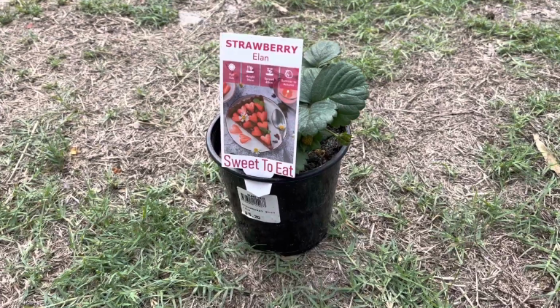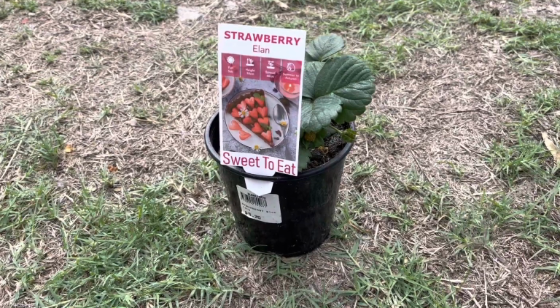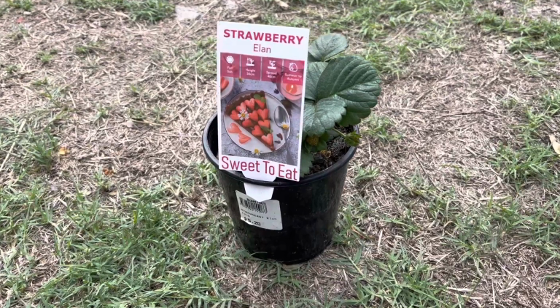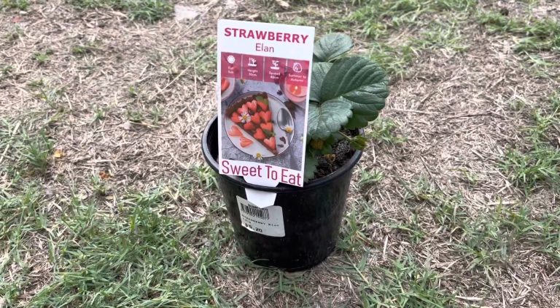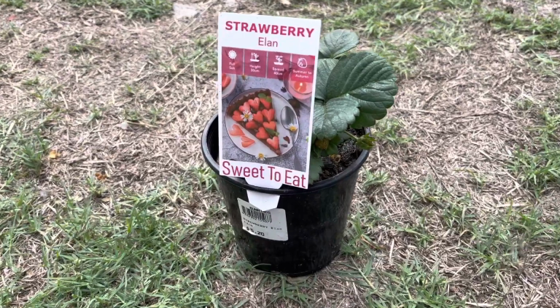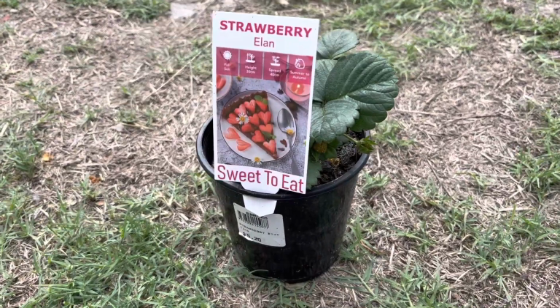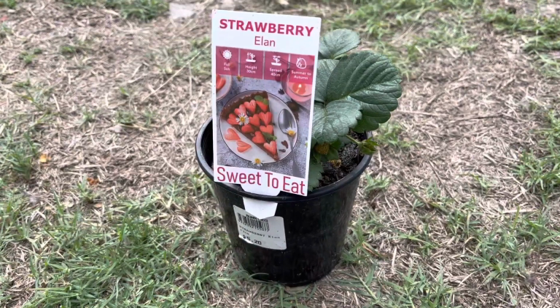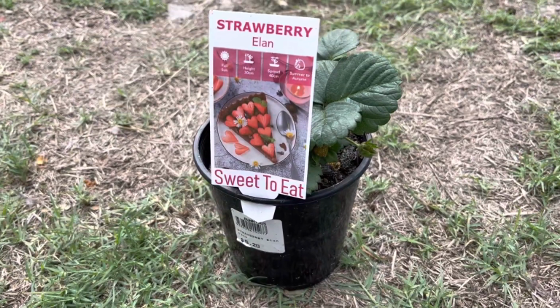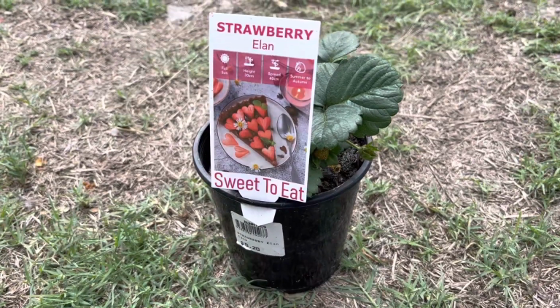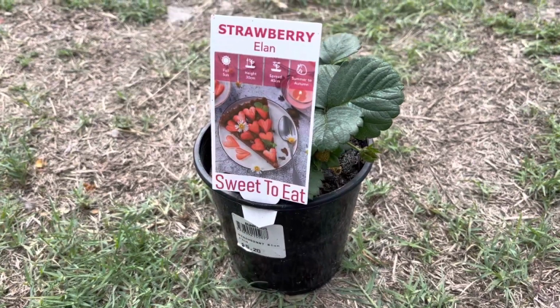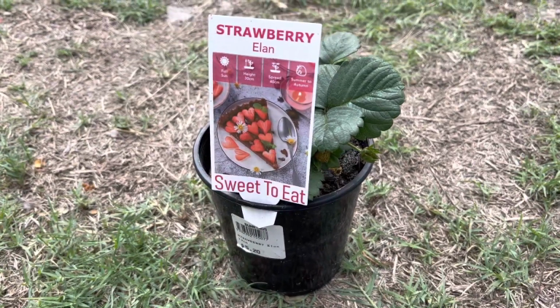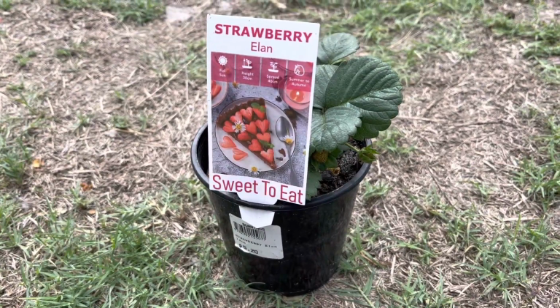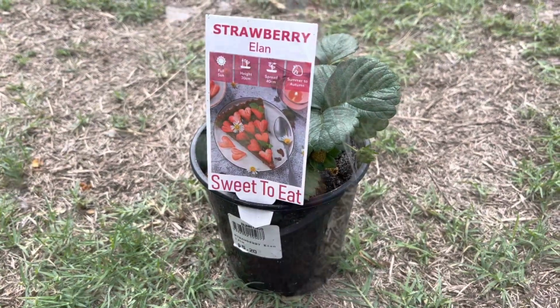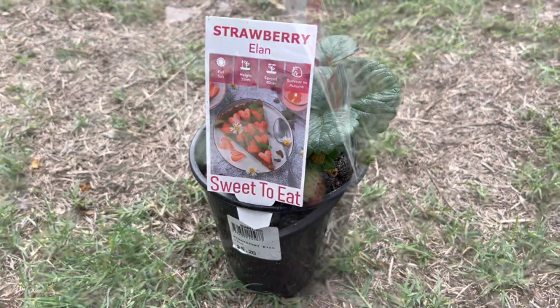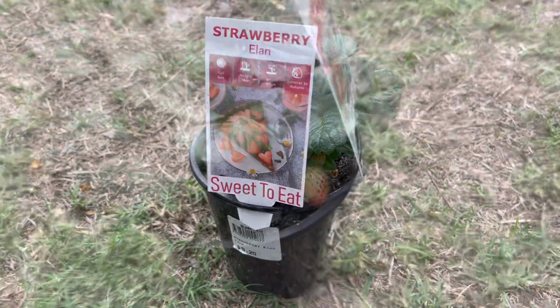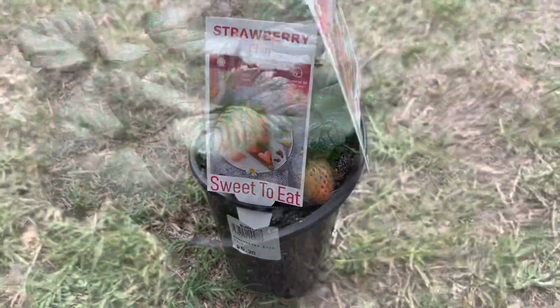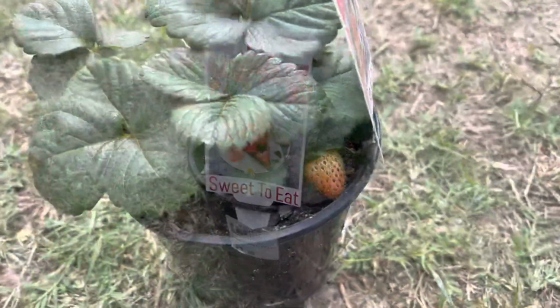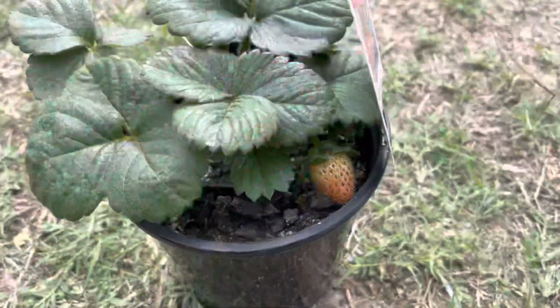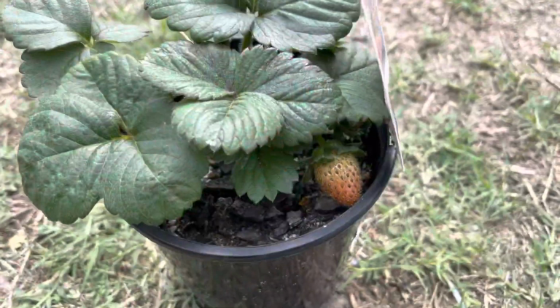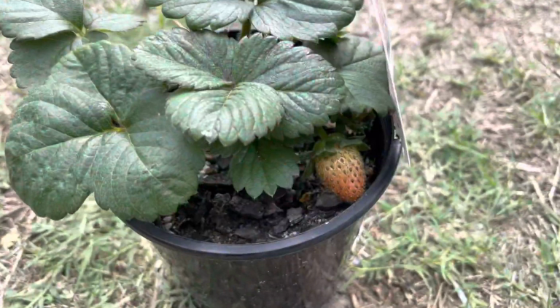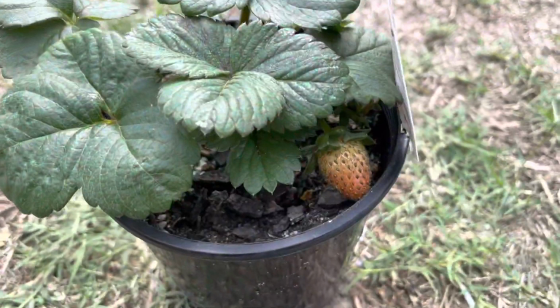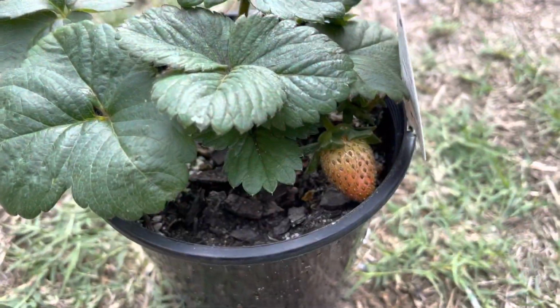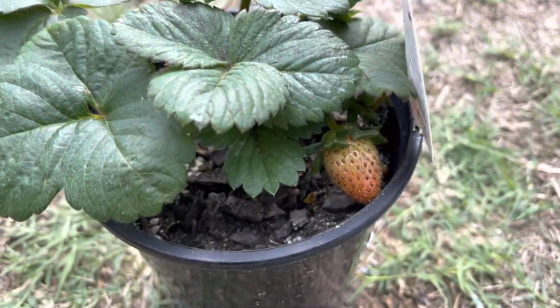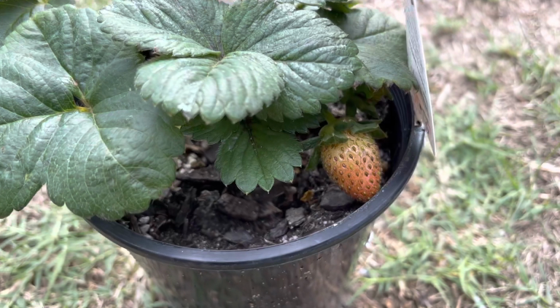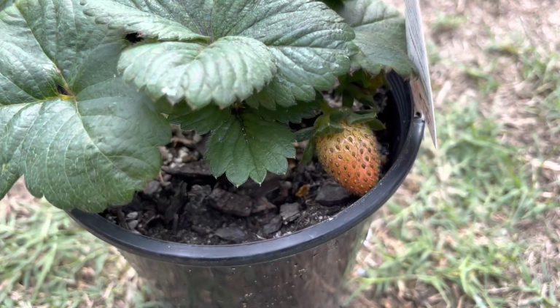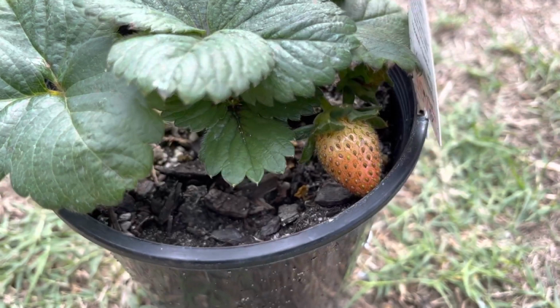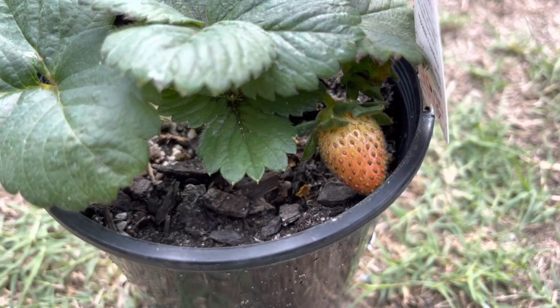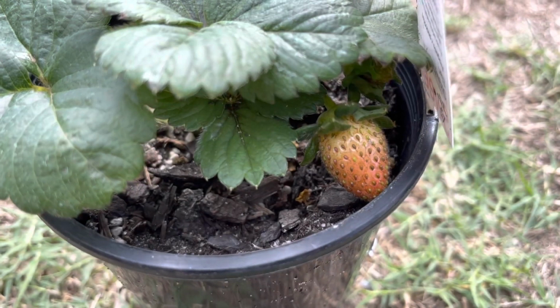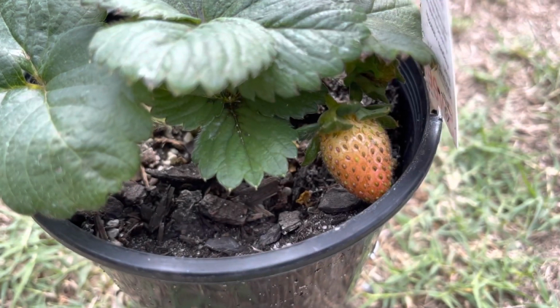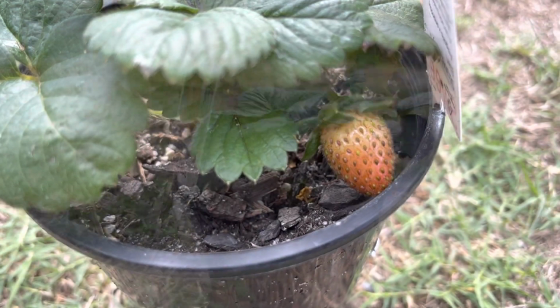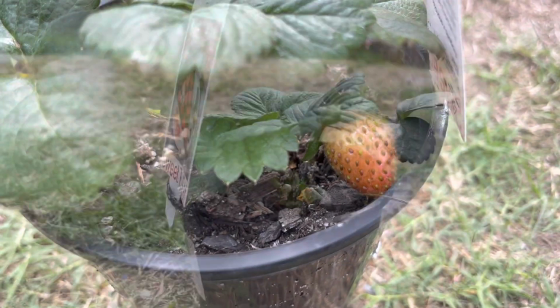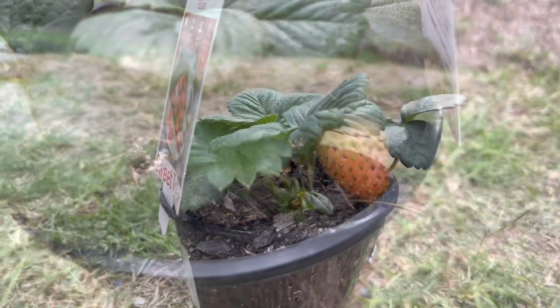Hey guys, welcome back to another video. I know I haven't done this type of video before, but this is a gardening type video.